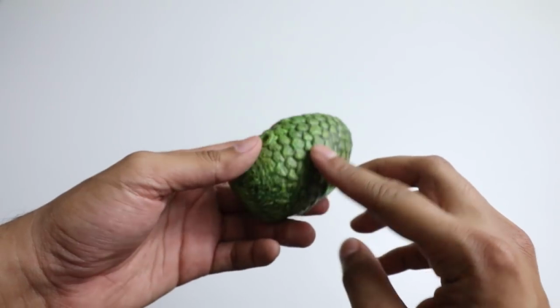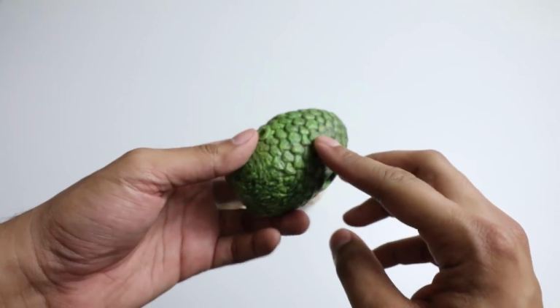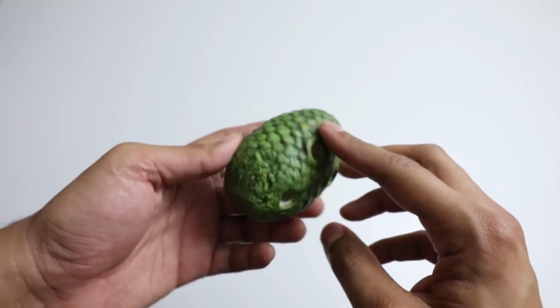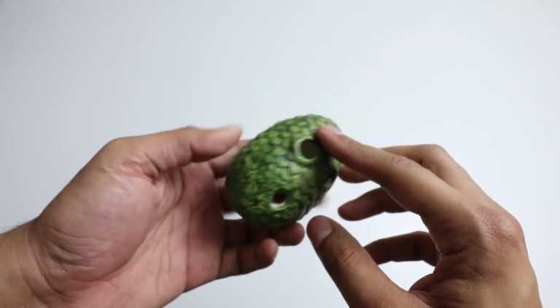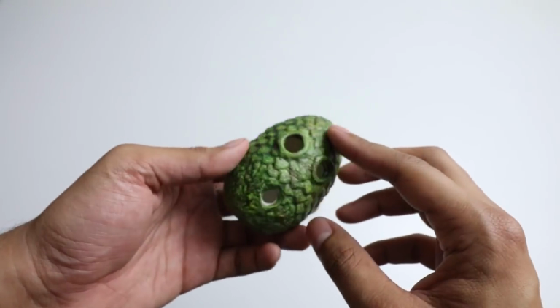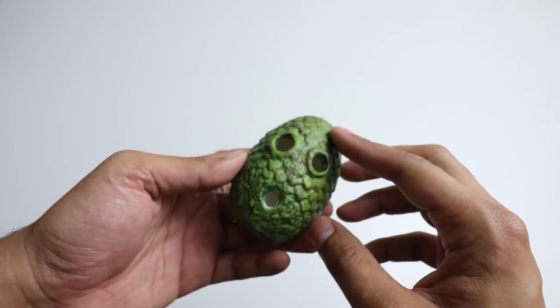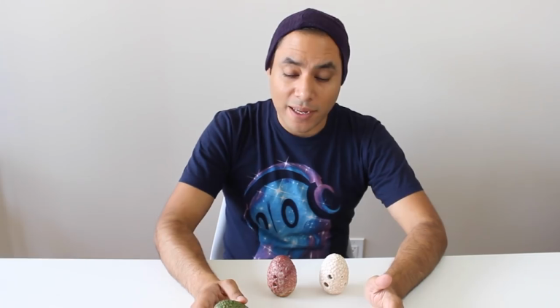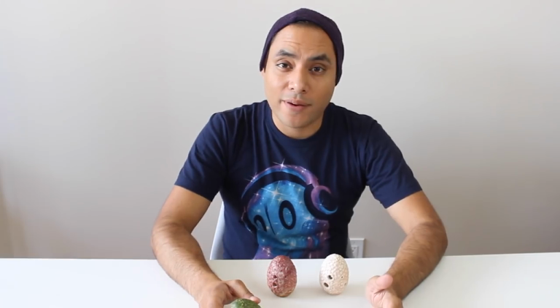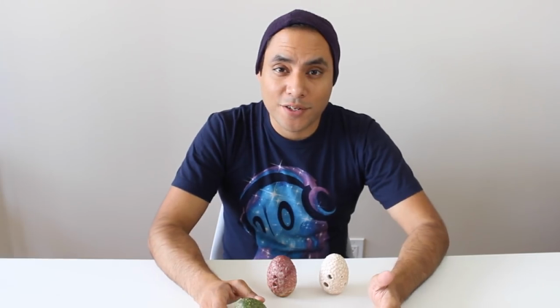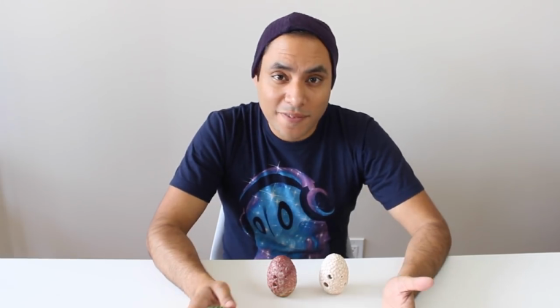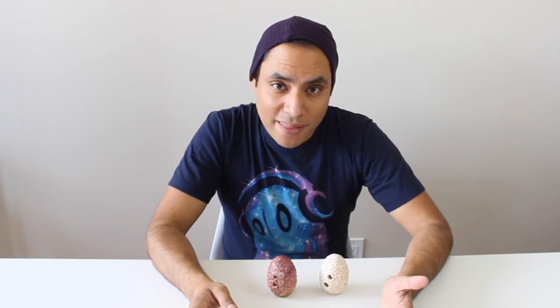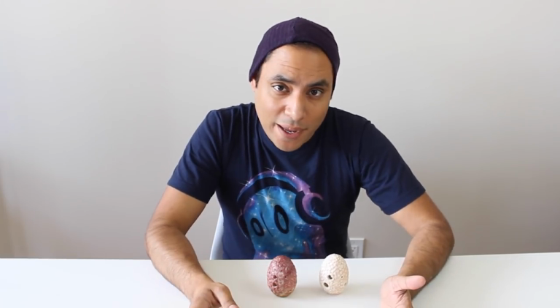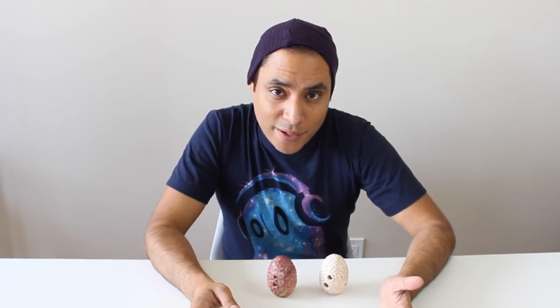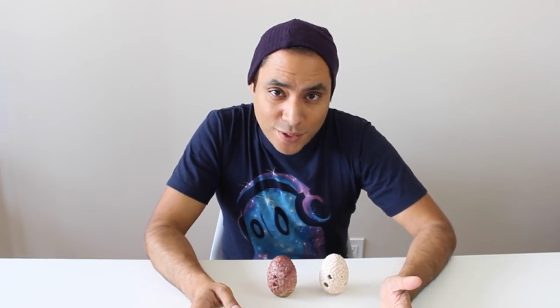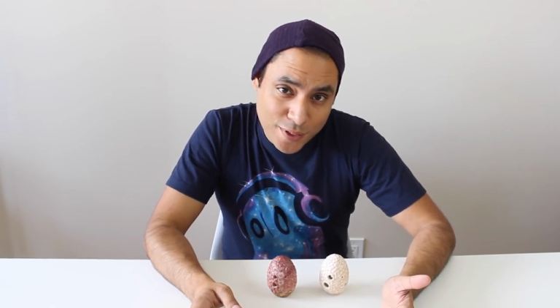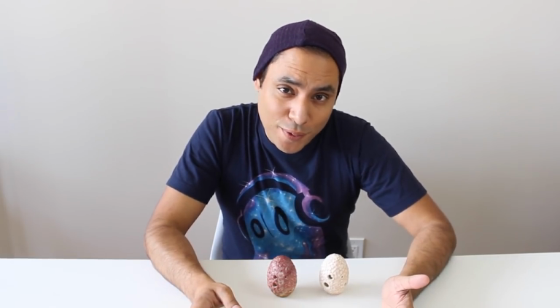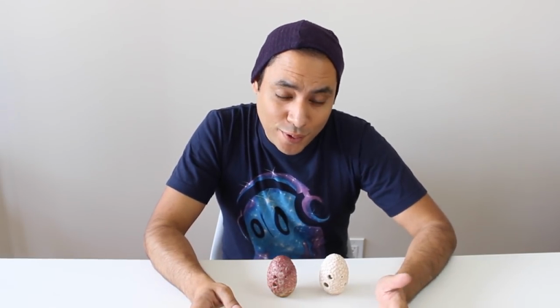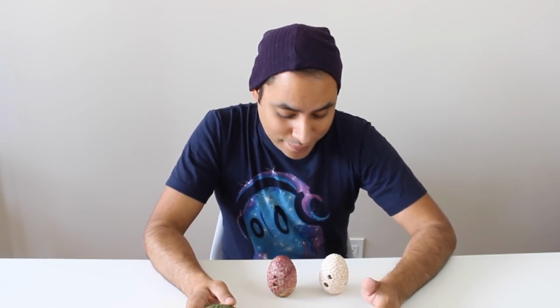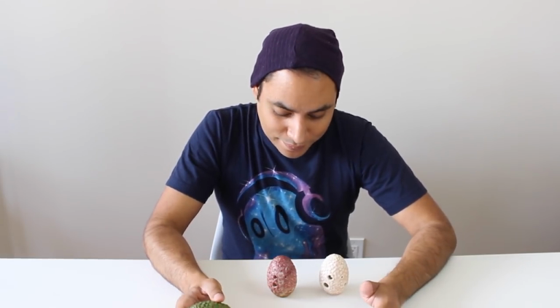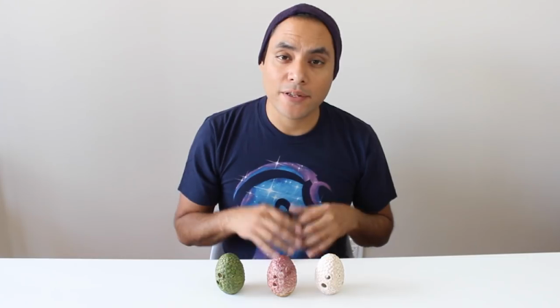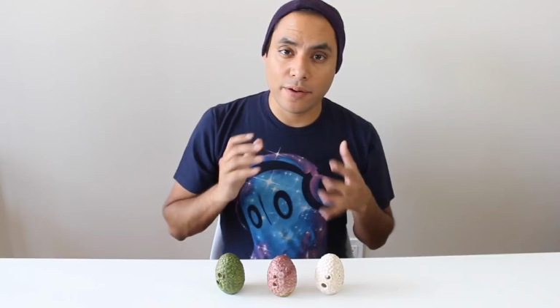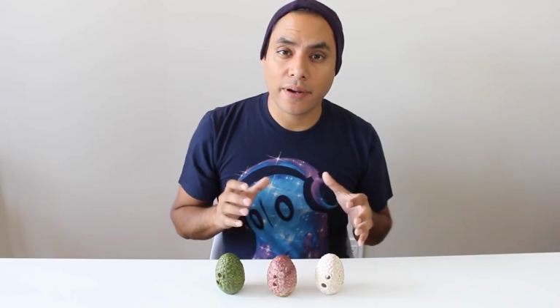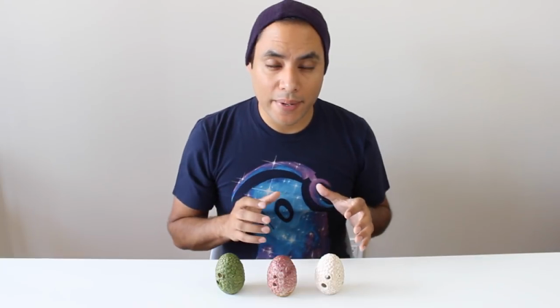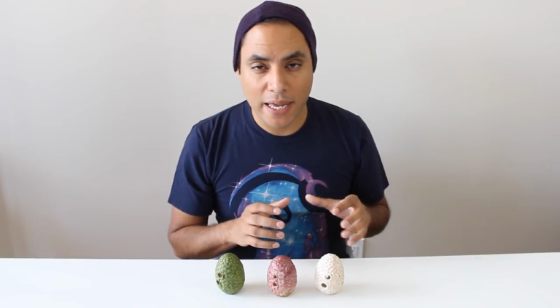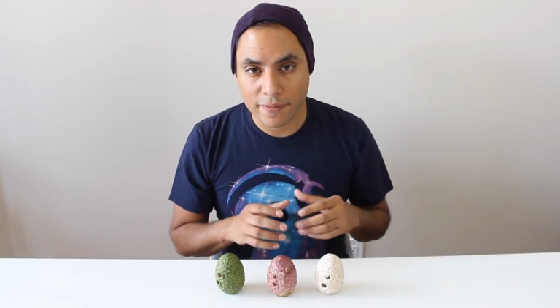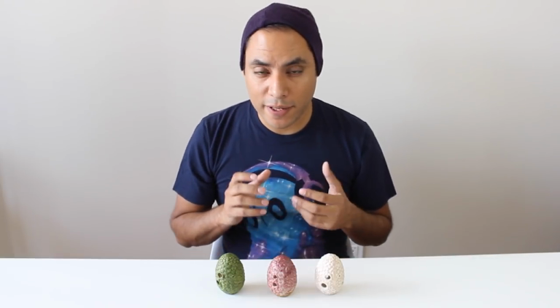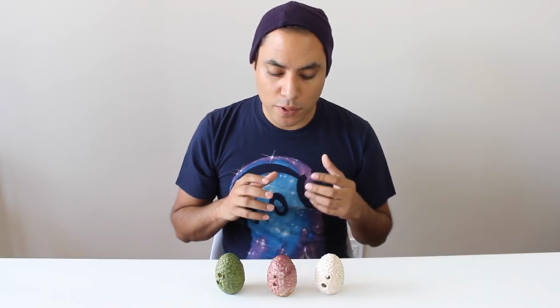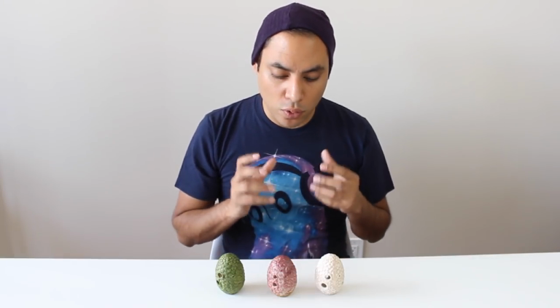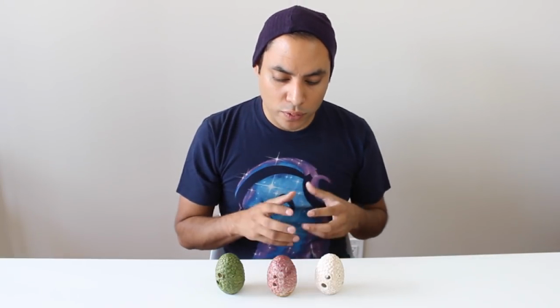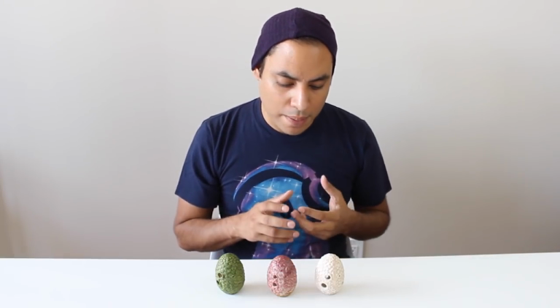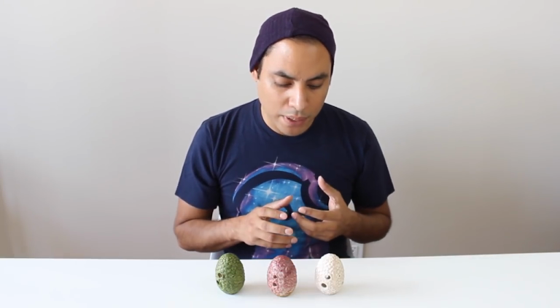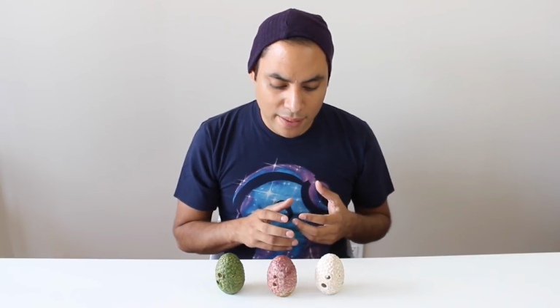Most of the Dragon Eggs I've seen look like you'd actually find them out in nature, which is pretty cool. Now onto the ergonomics — how it feels when you hold and play it.